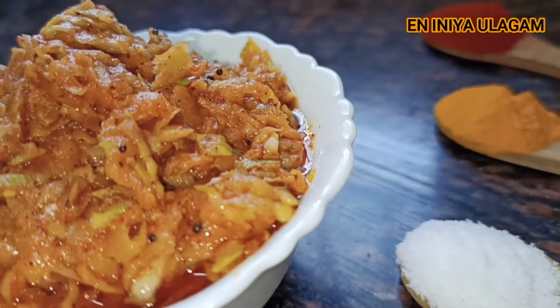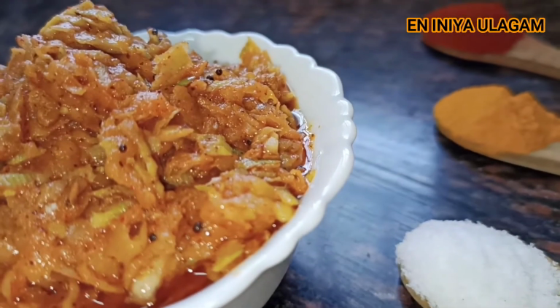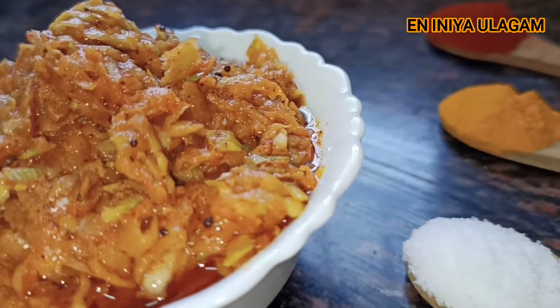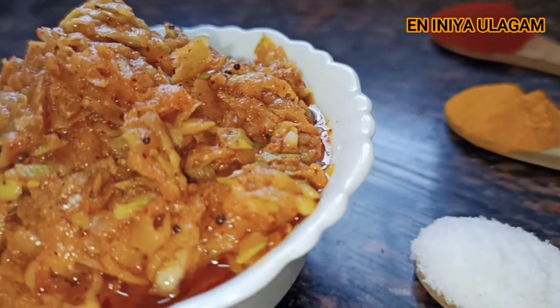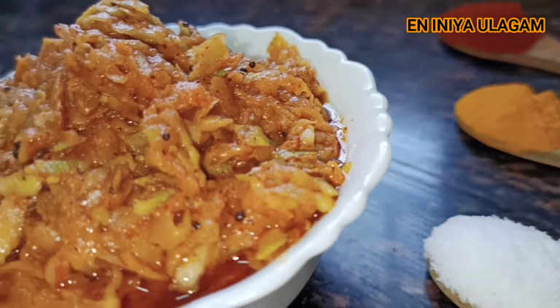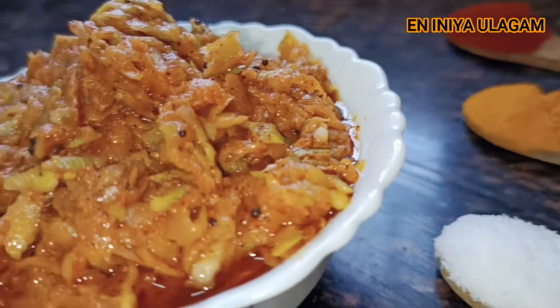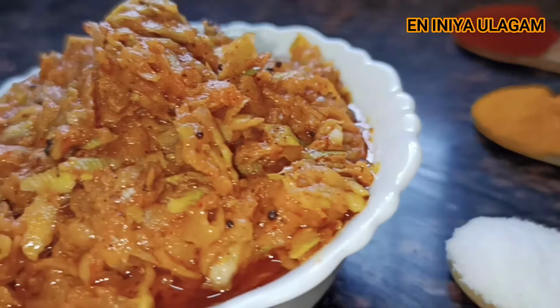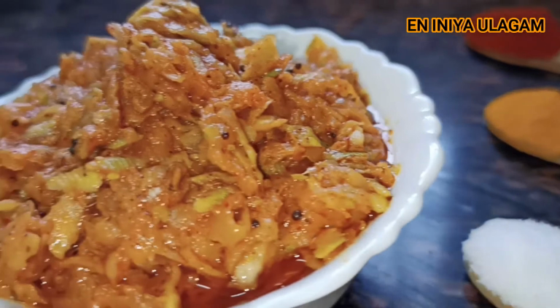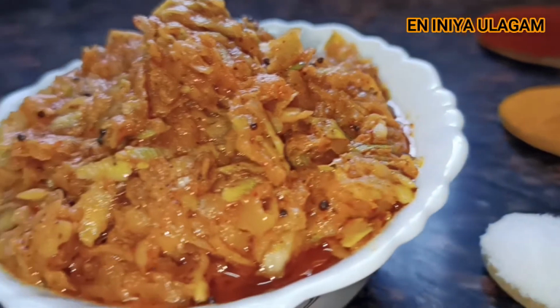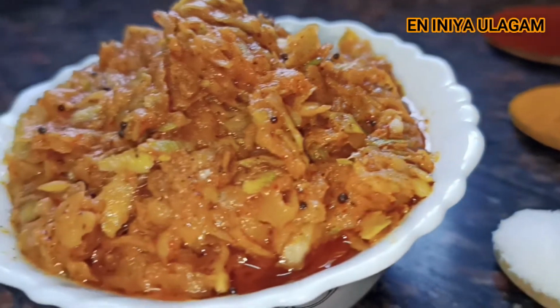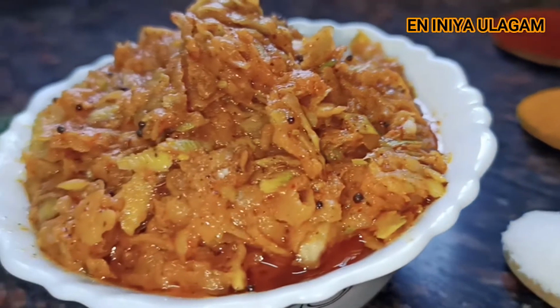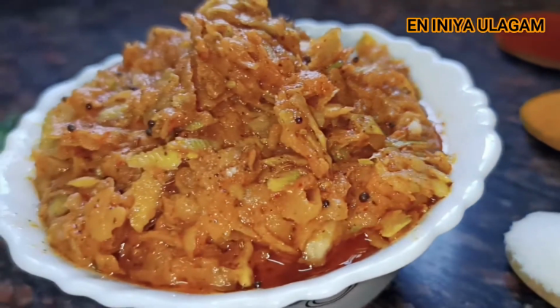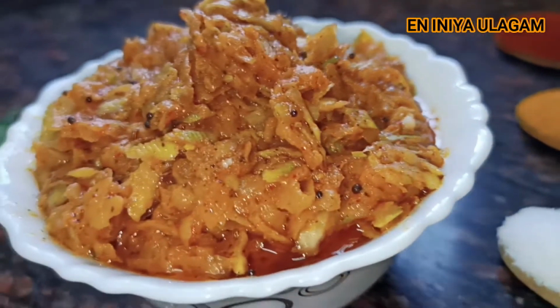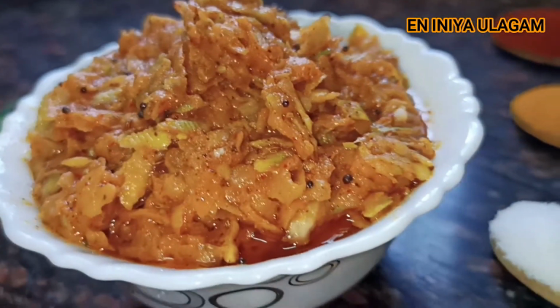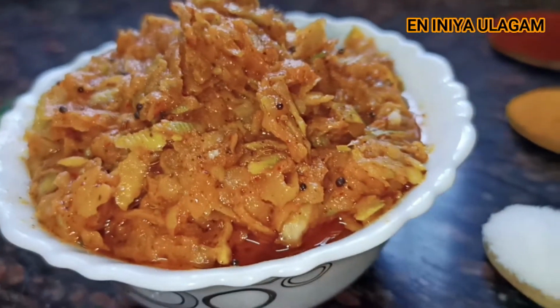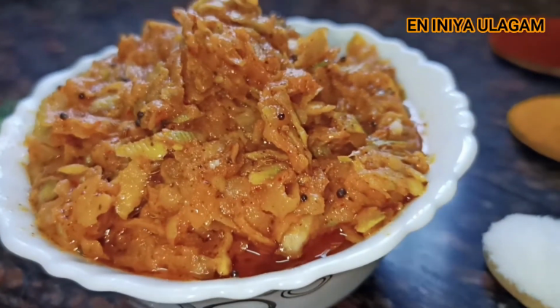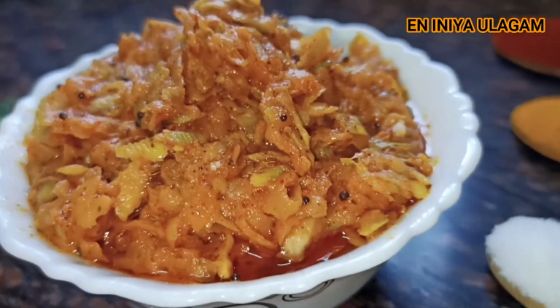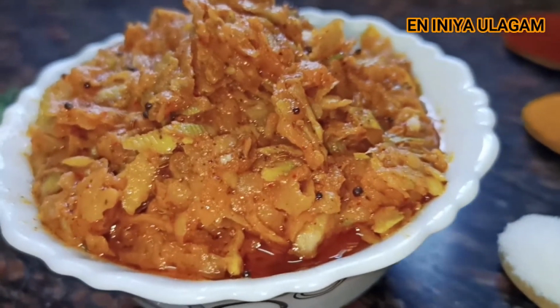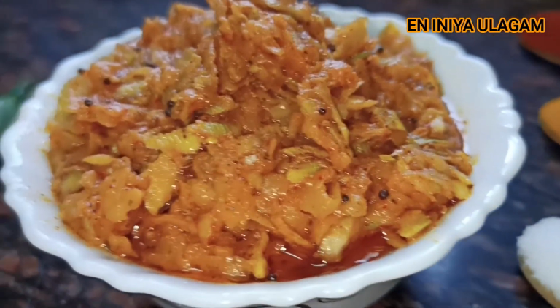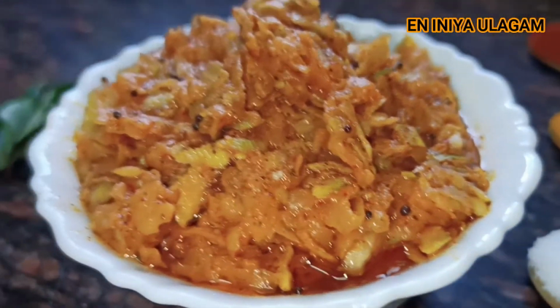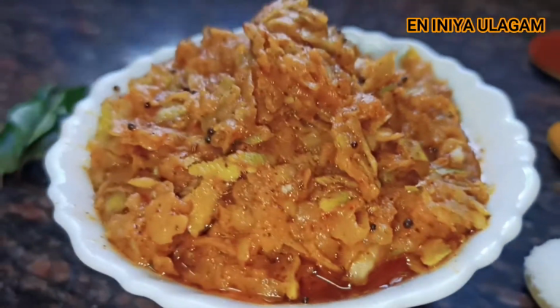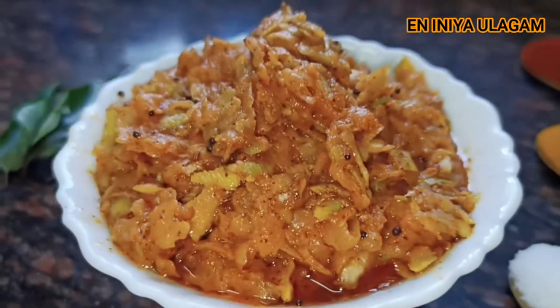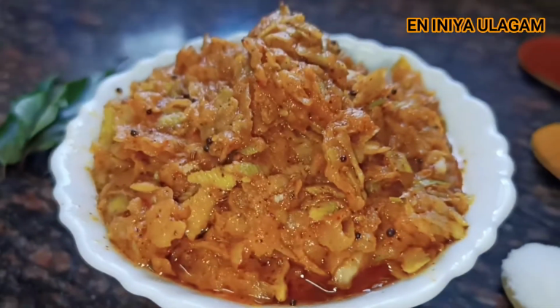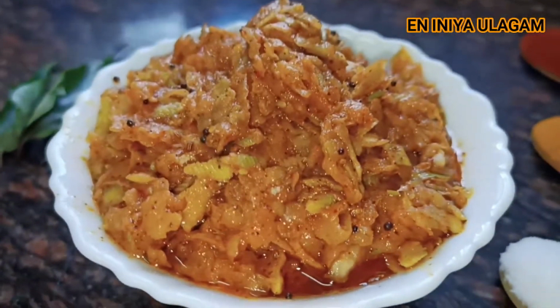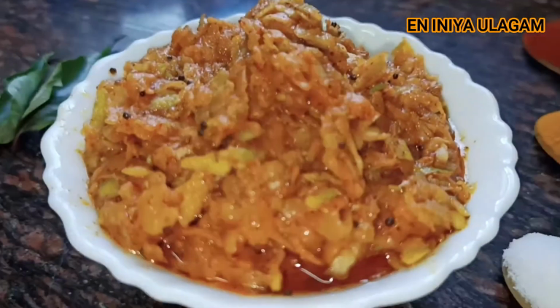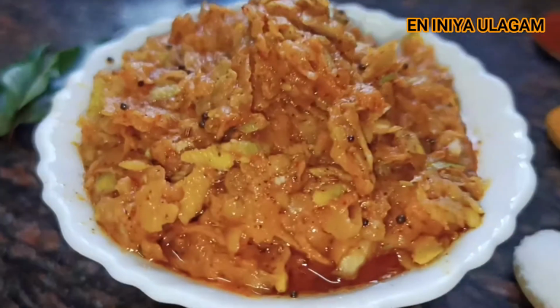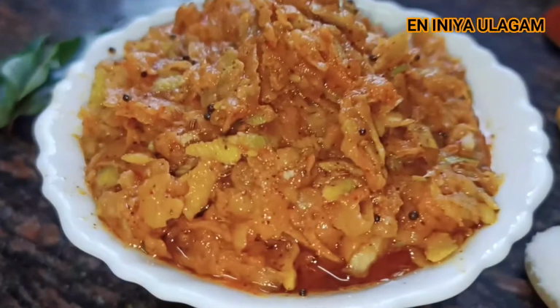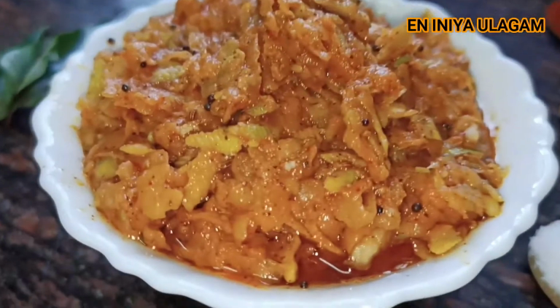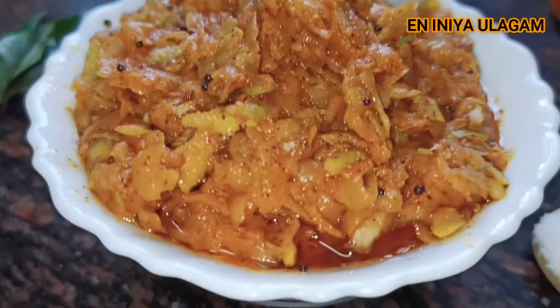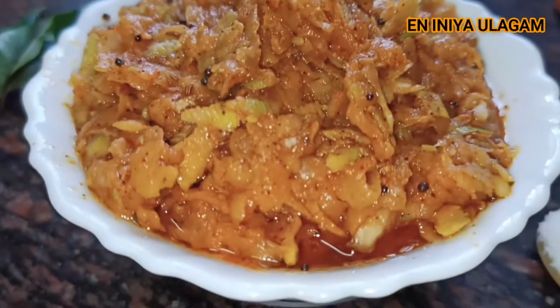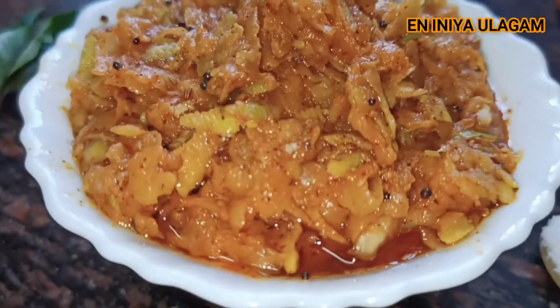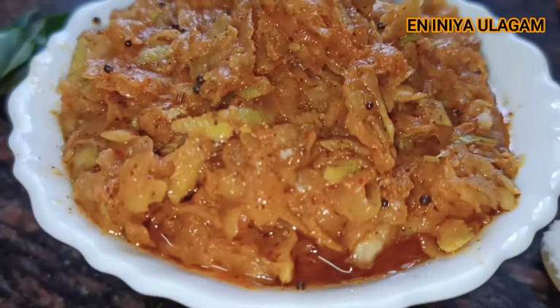It is very easy to prepare this mango recipe. It is very easy to prepare in just 3 minutes.